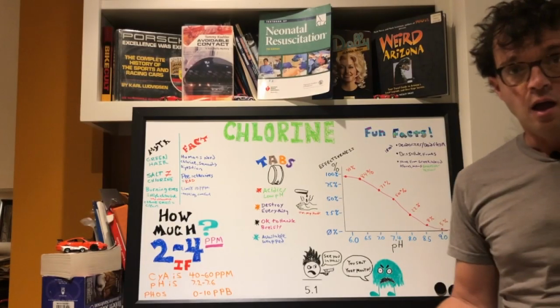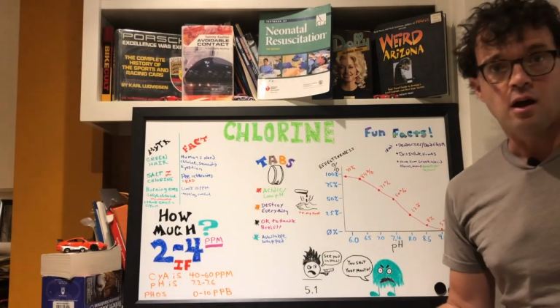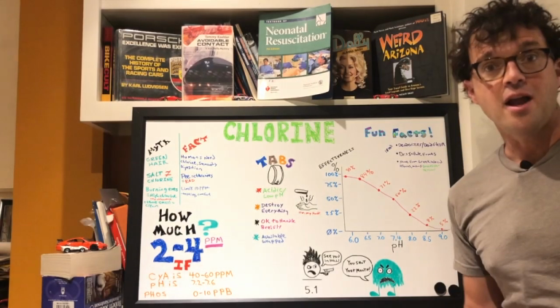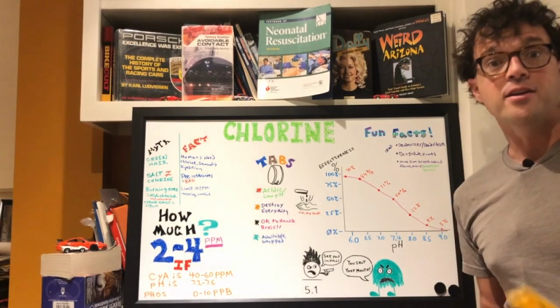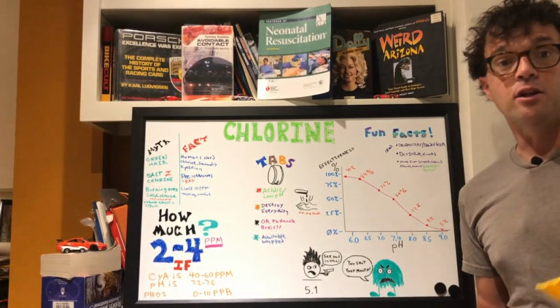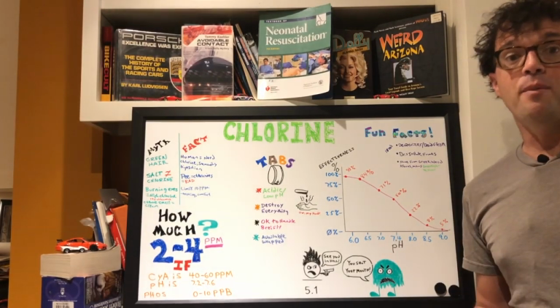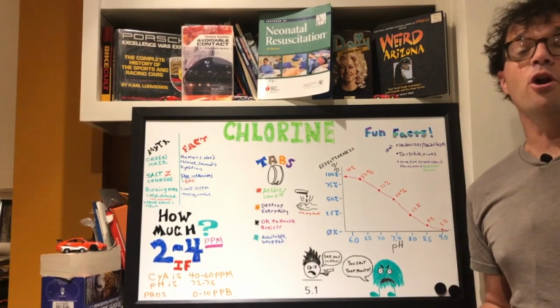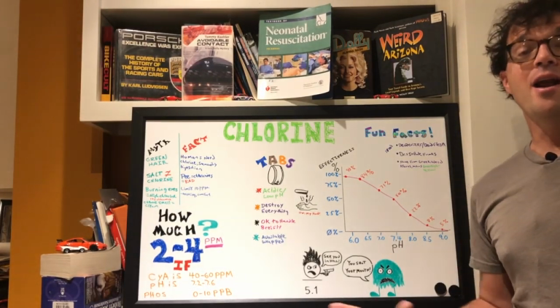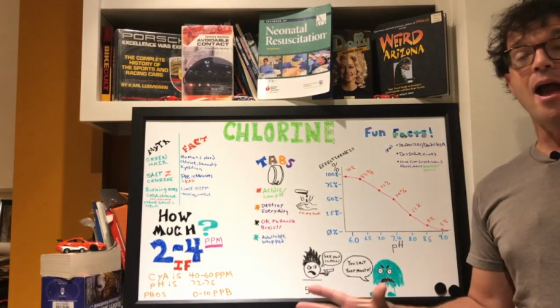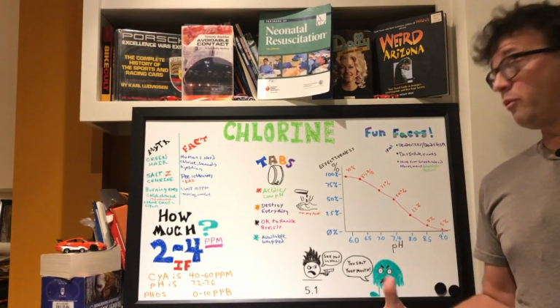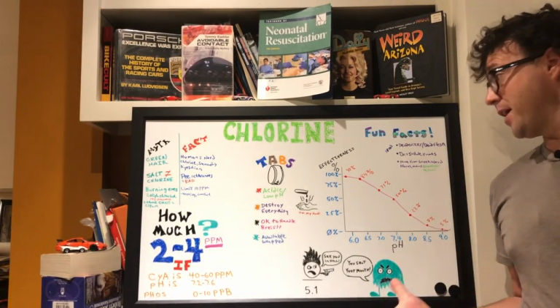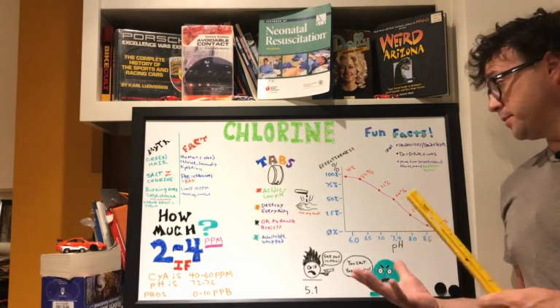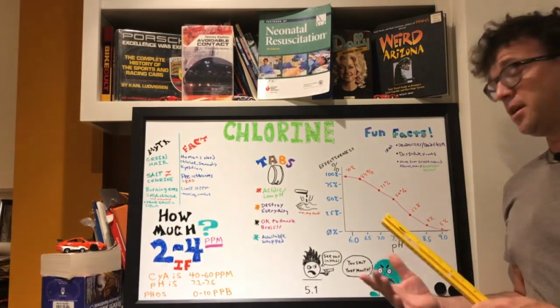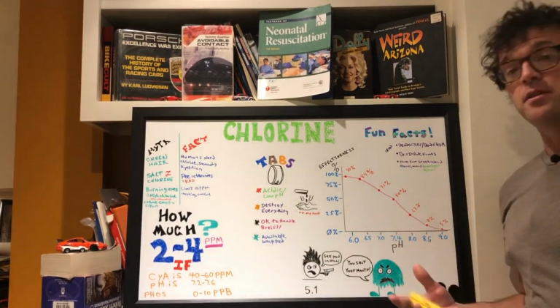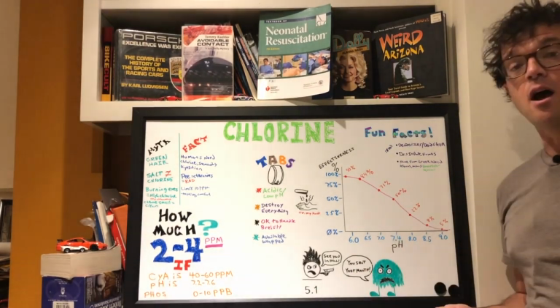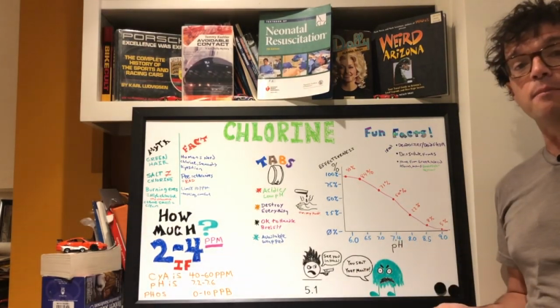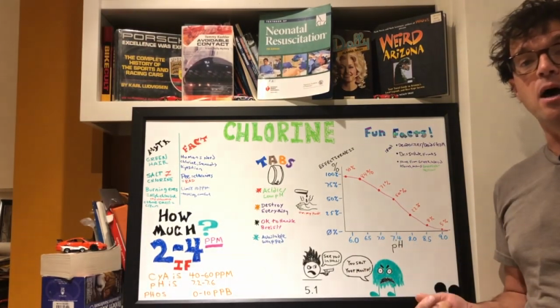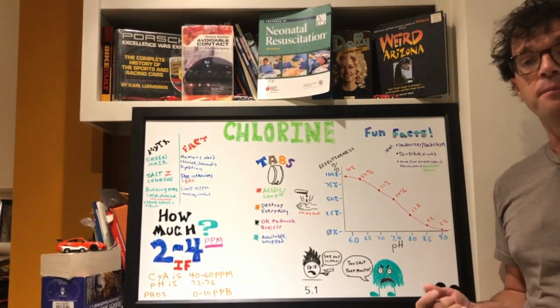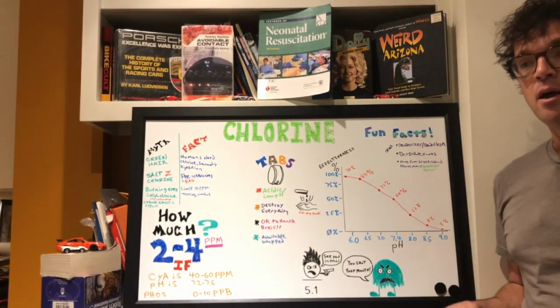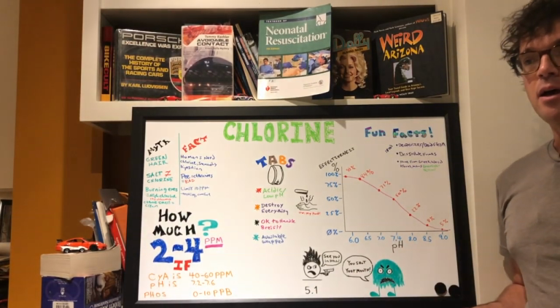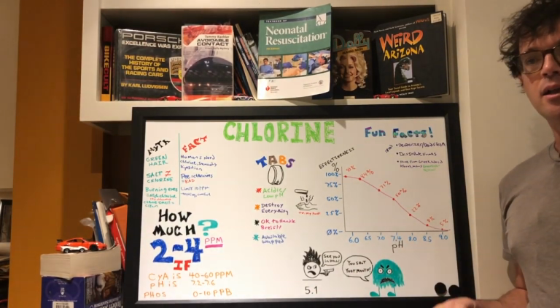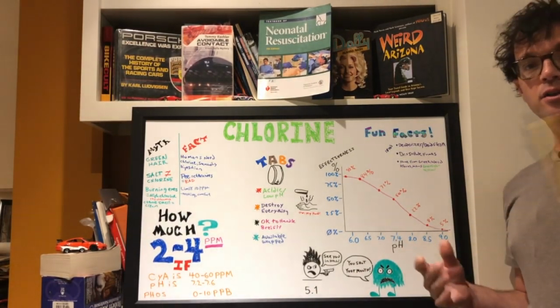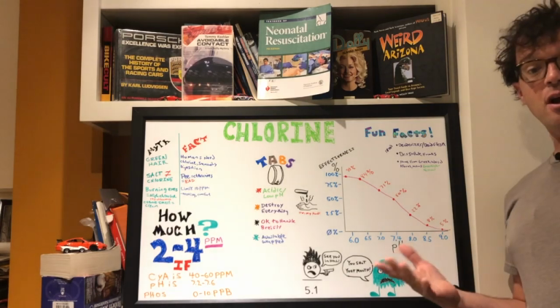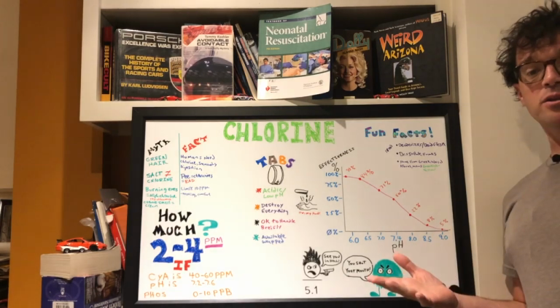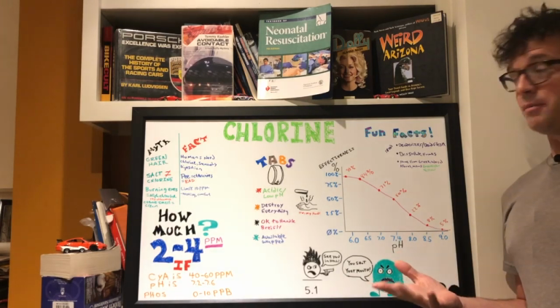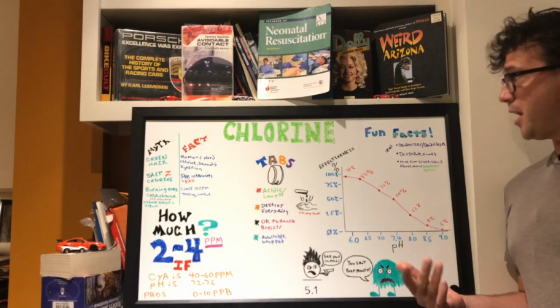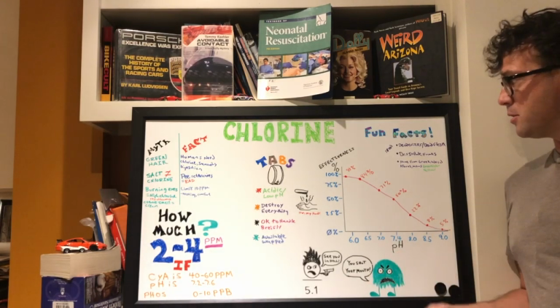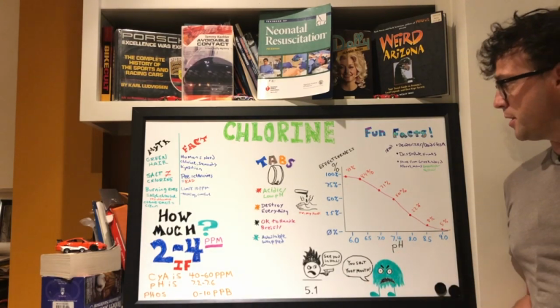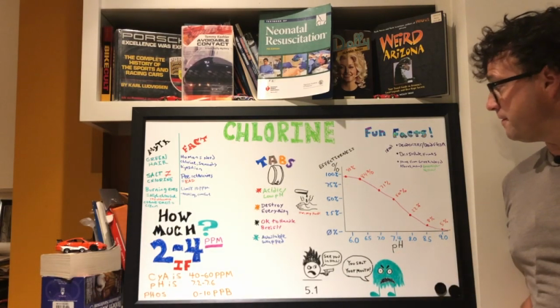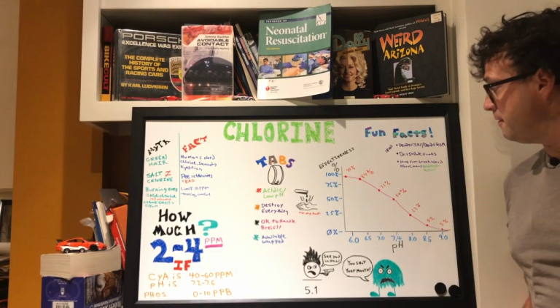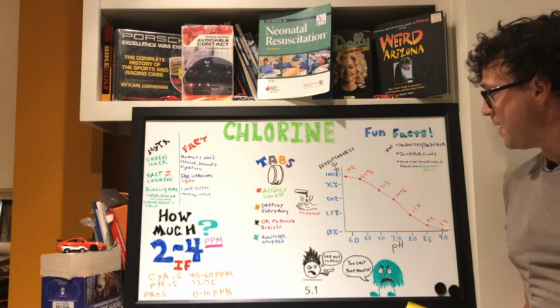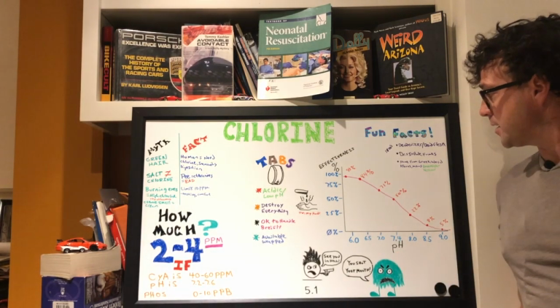Alright, that's a little better. Now we've got some stuff to talk about. Let's start out with some kind of interesting fun facts.